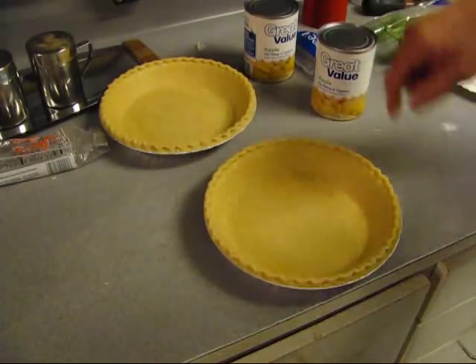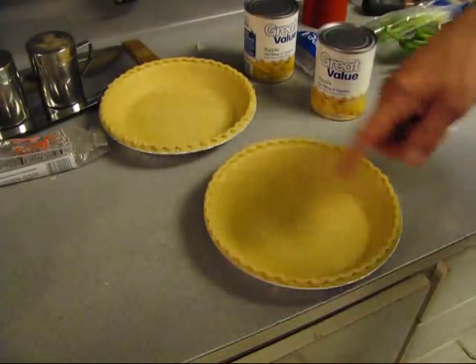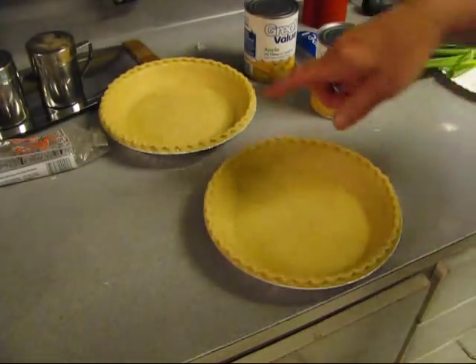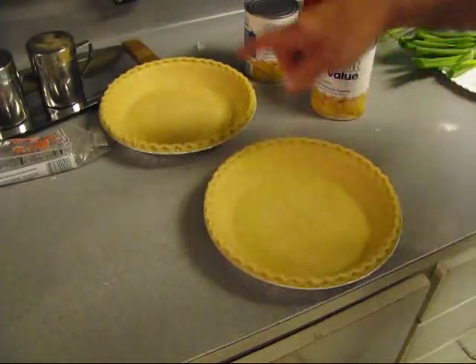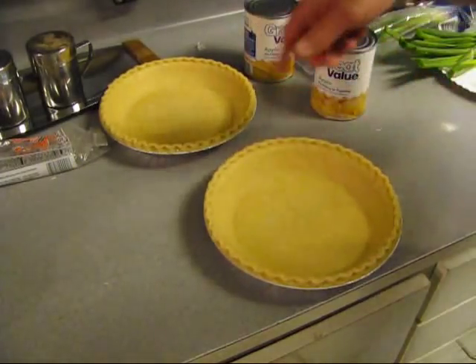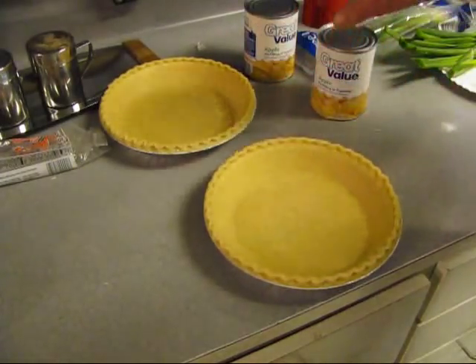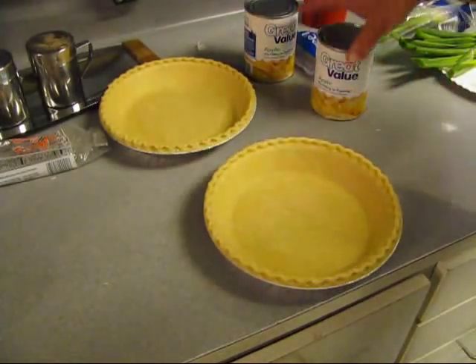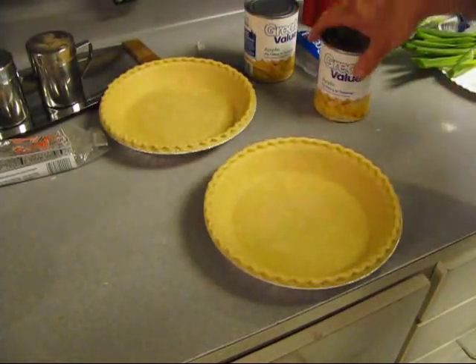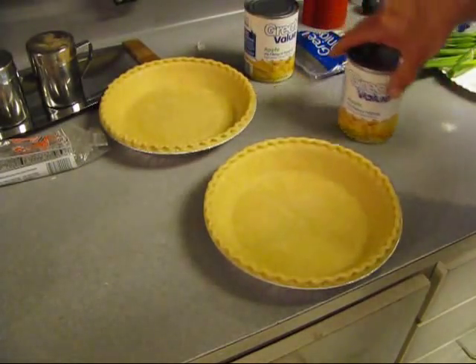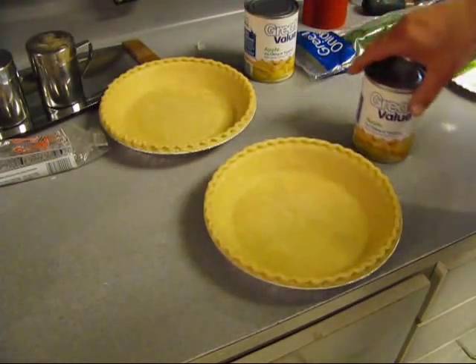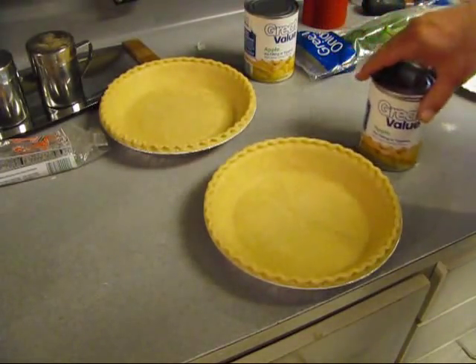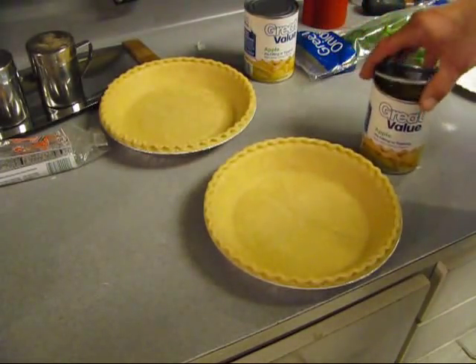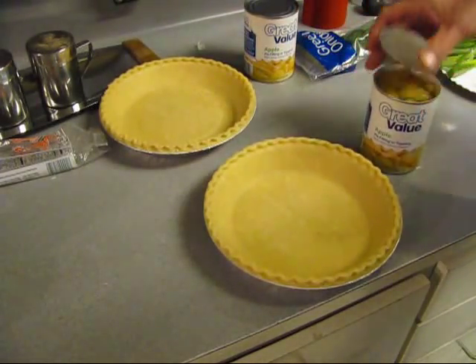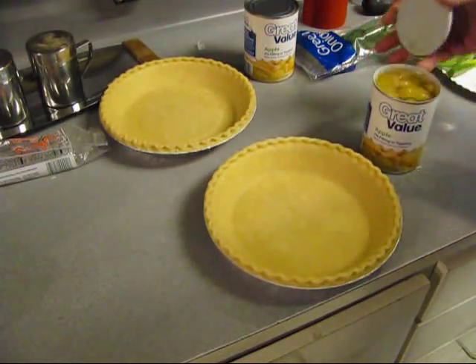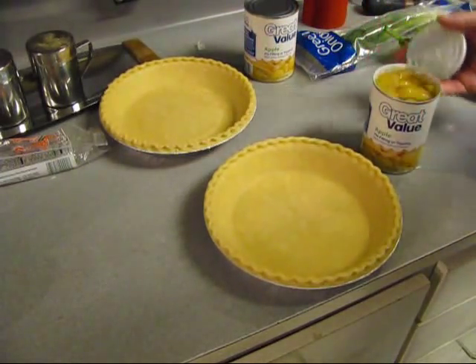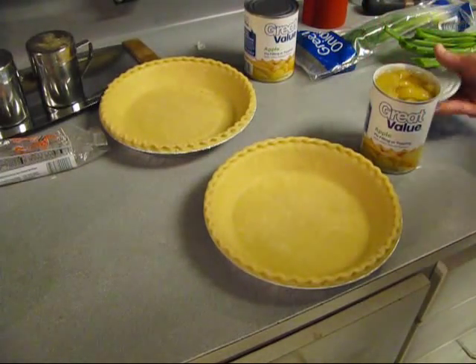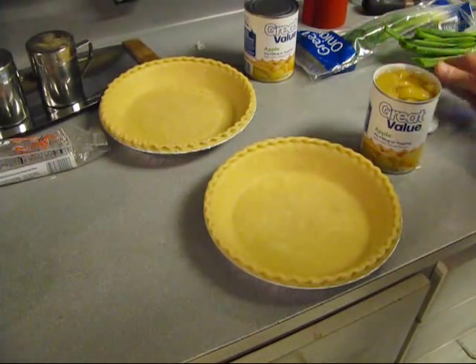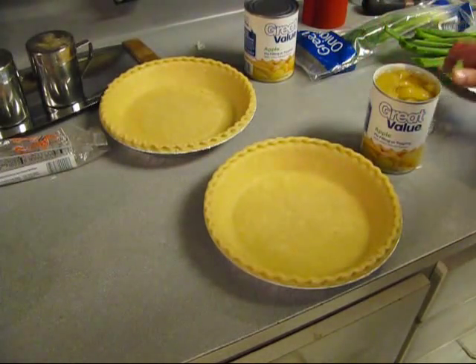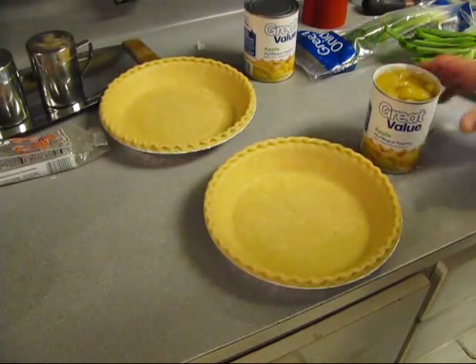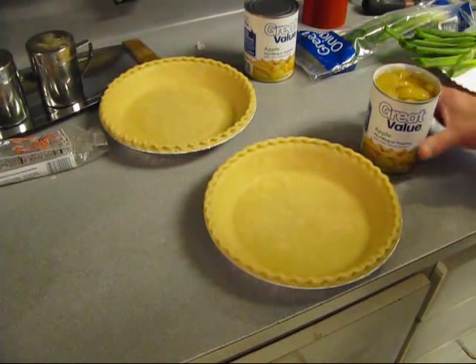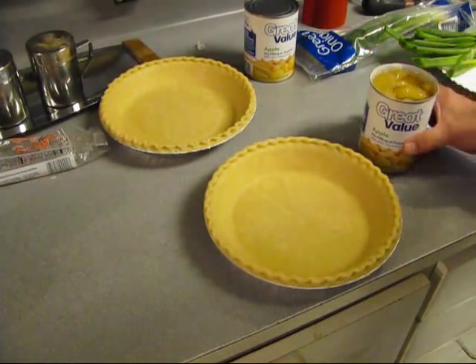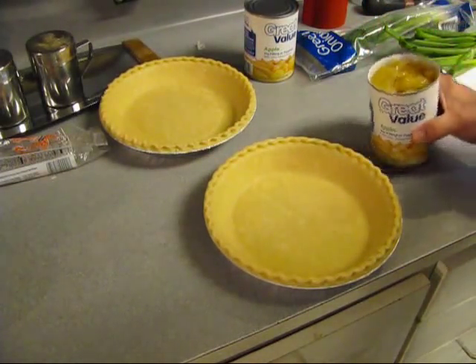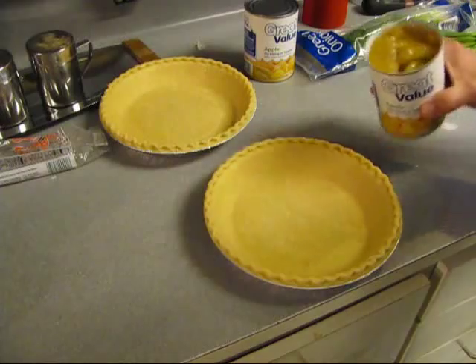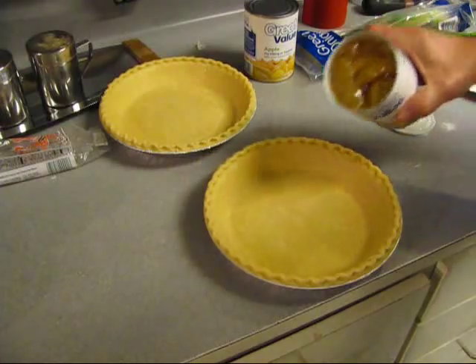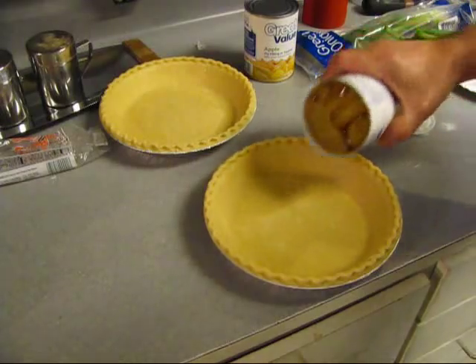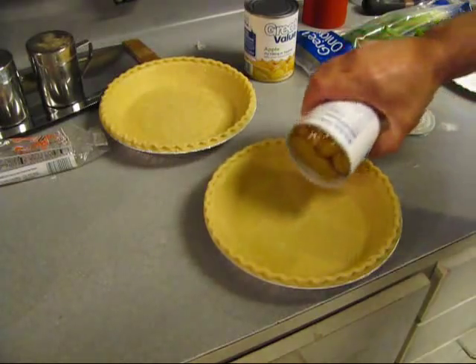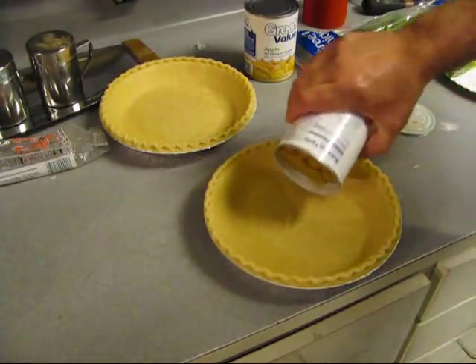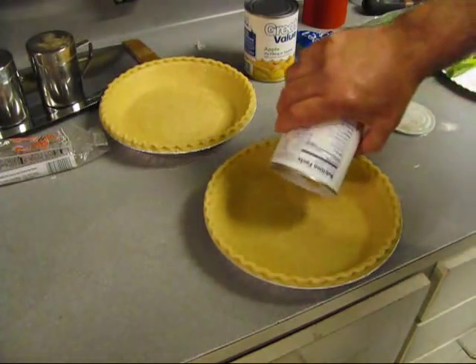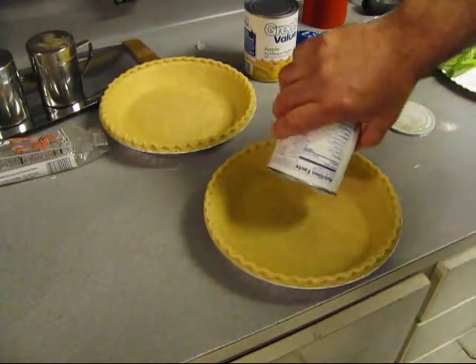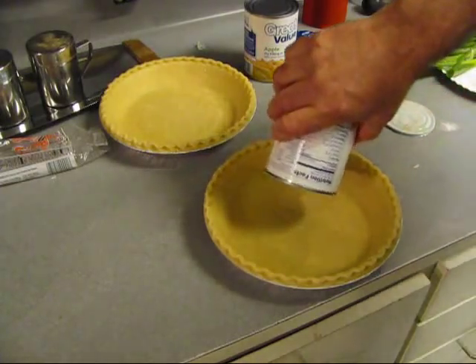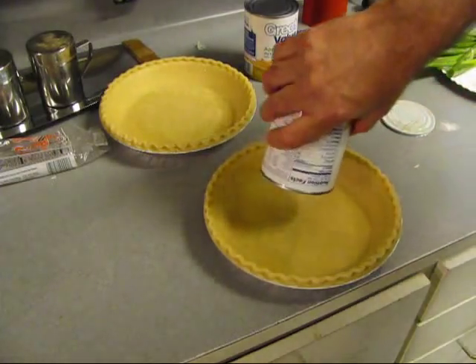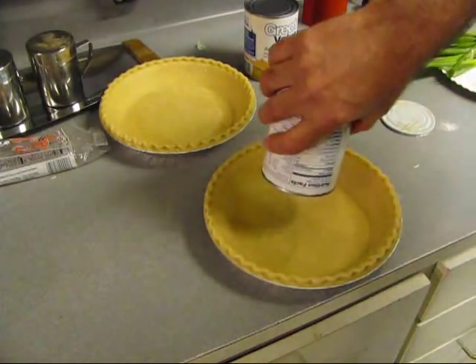I got five crusts, got some apples - fresh out of the can.